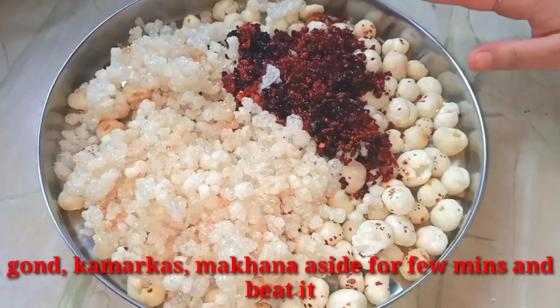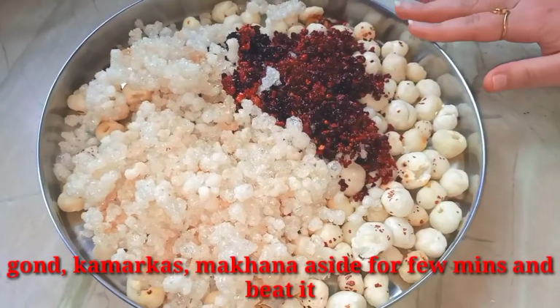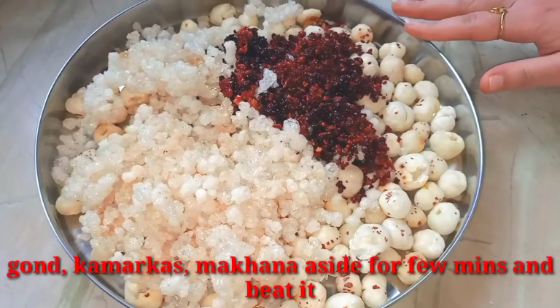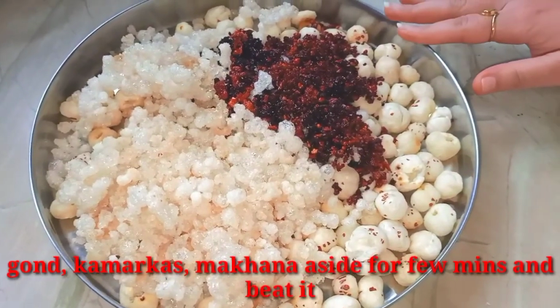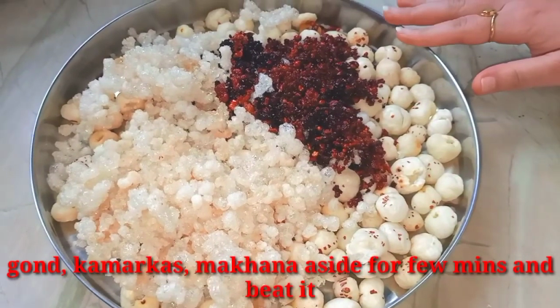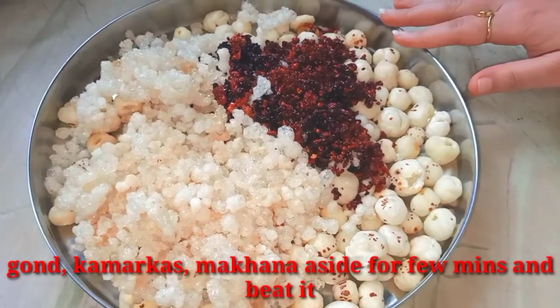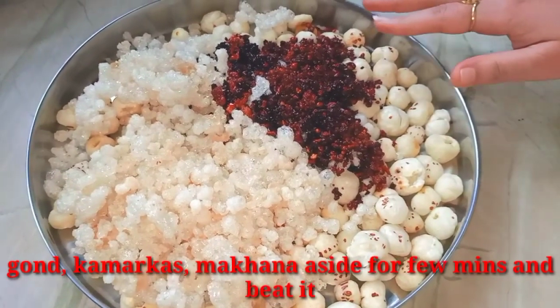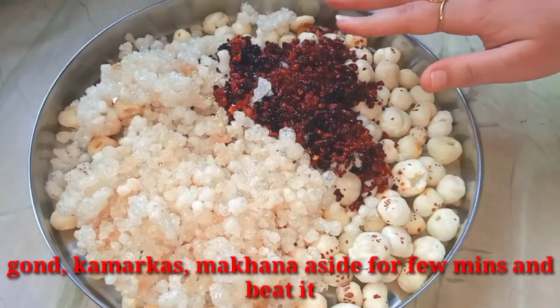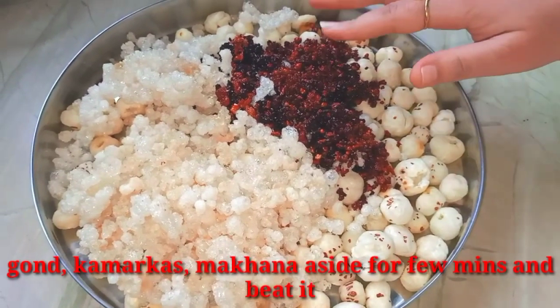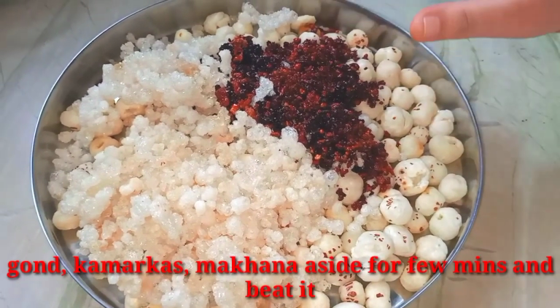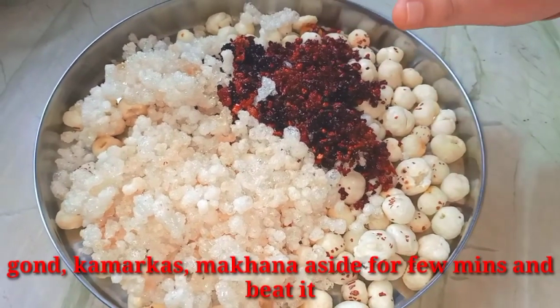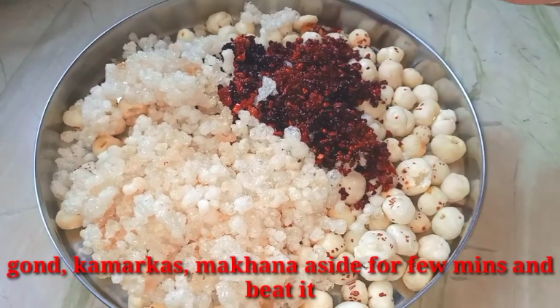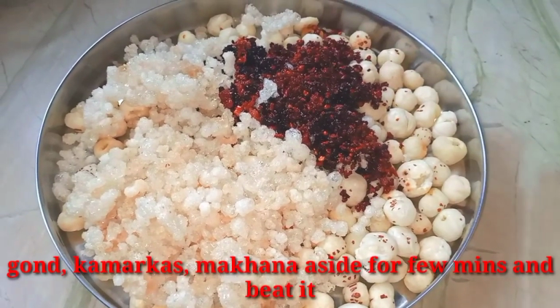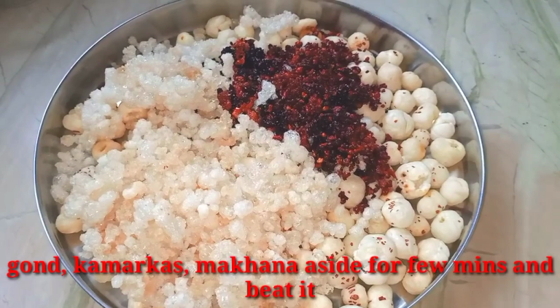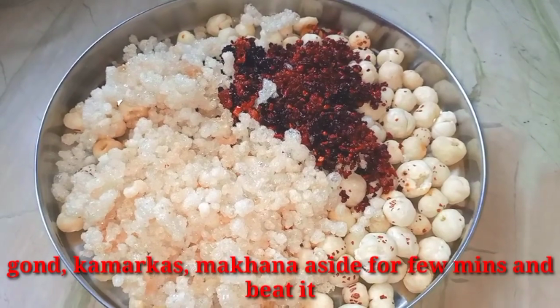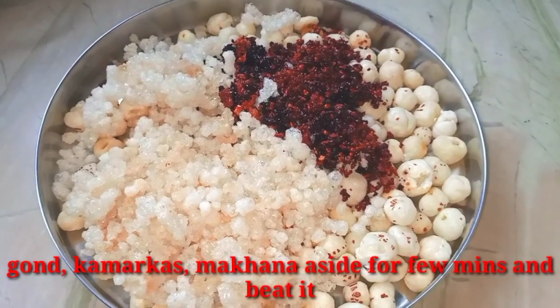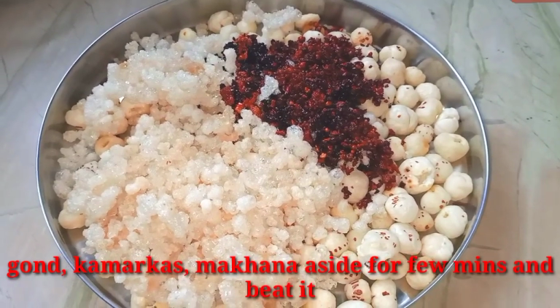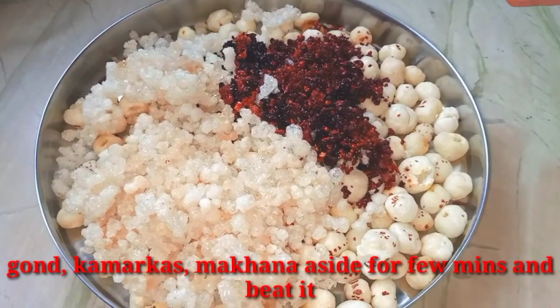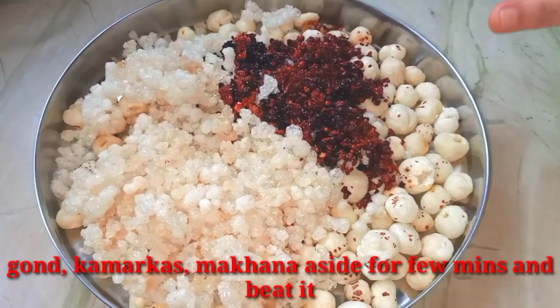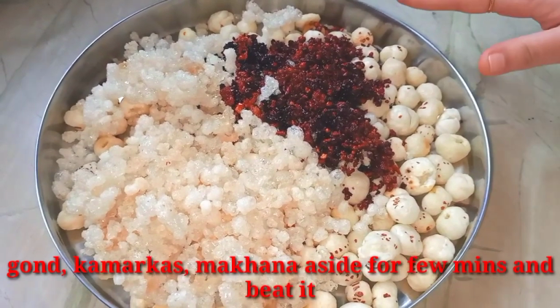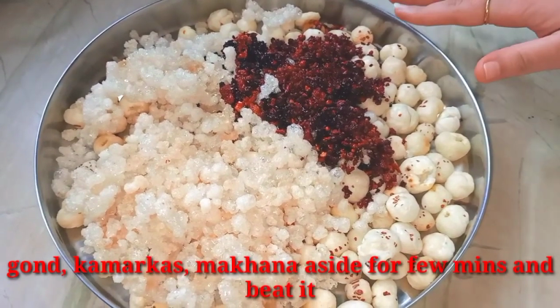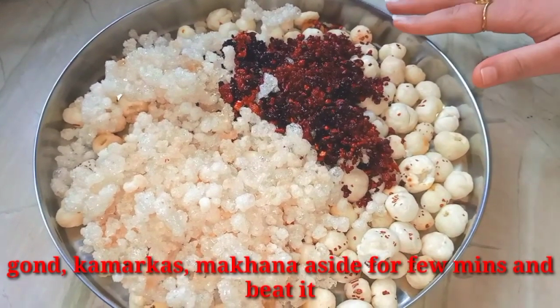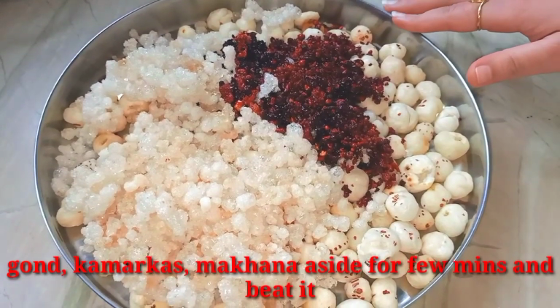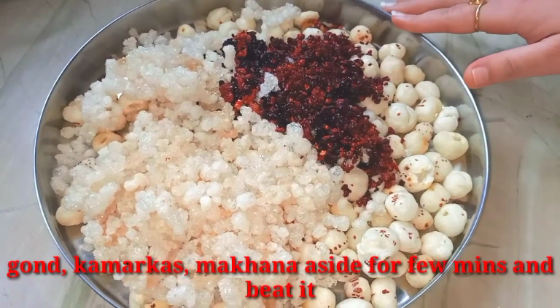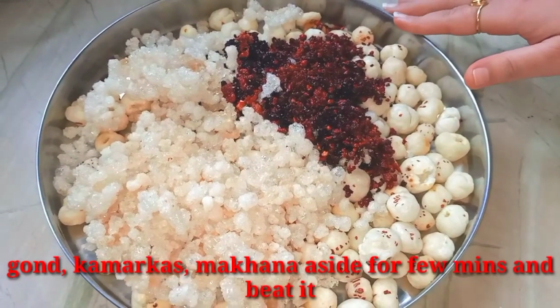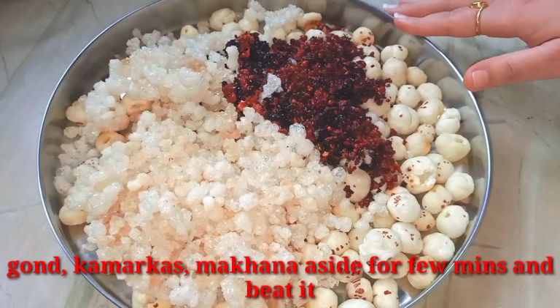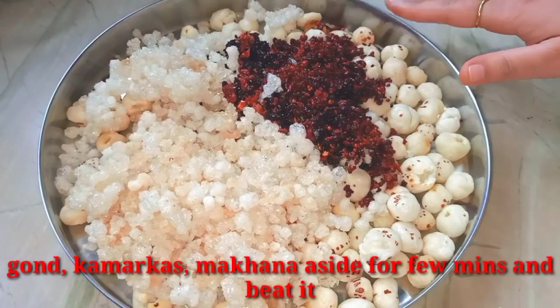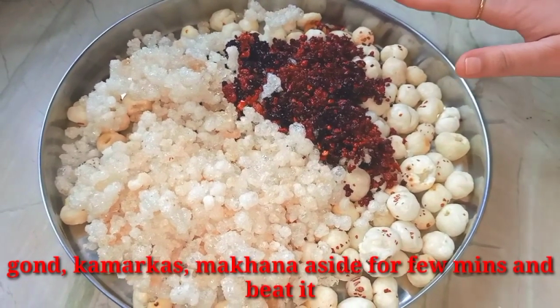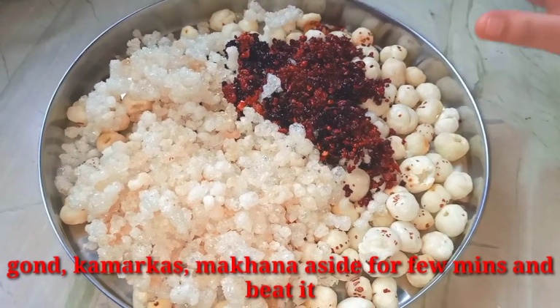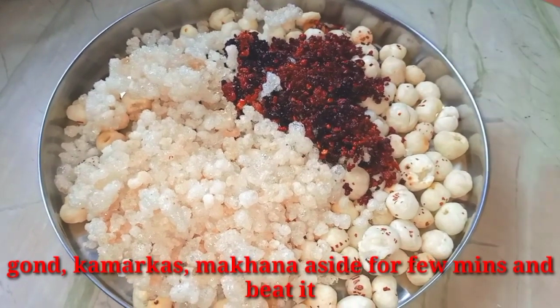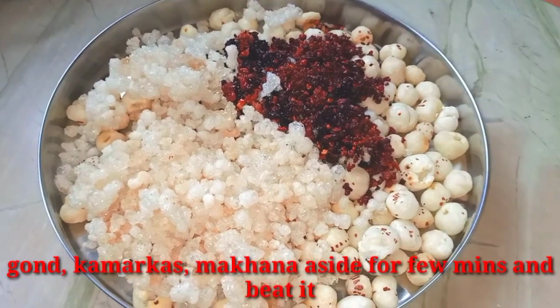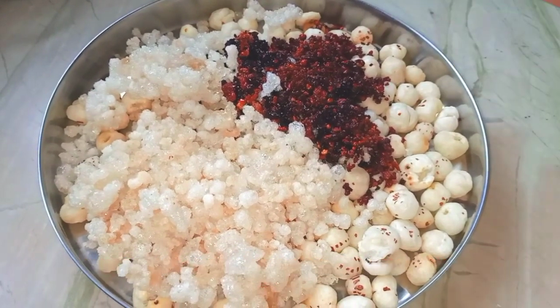अब यह फूल मखाने, गौंद और कमरकस्मी को हमने फ्राई कर लिया था, इसे थोड़ा ठंडा करके इसे पीस लेंगे।